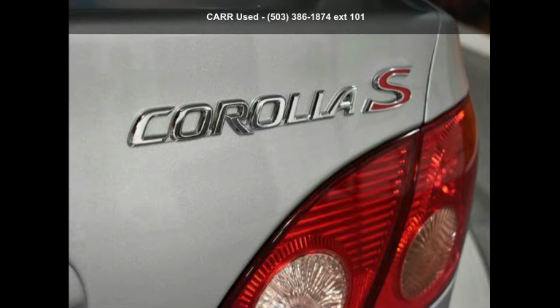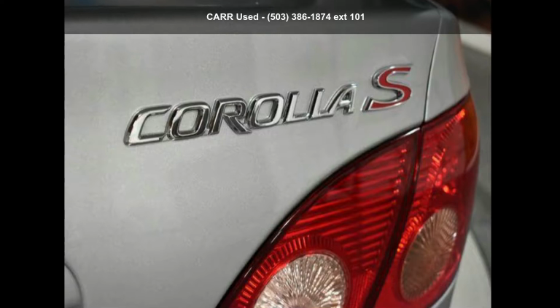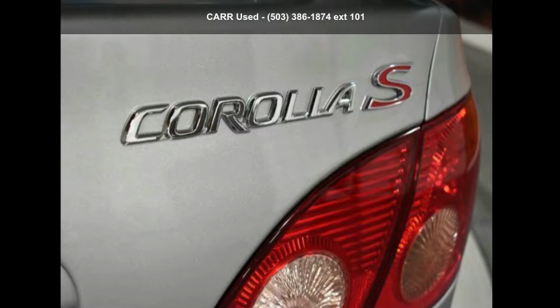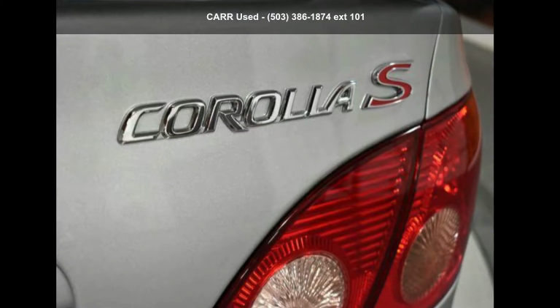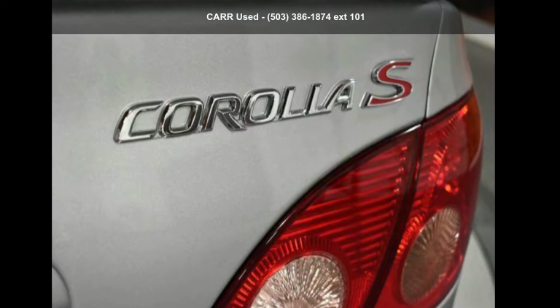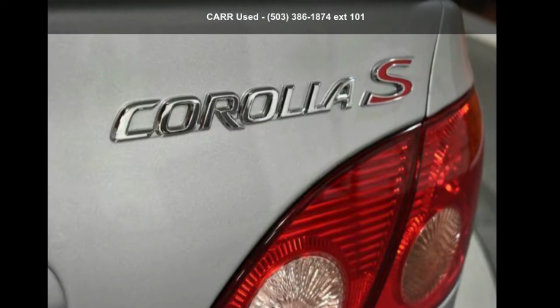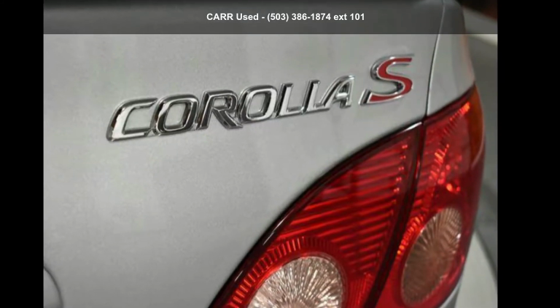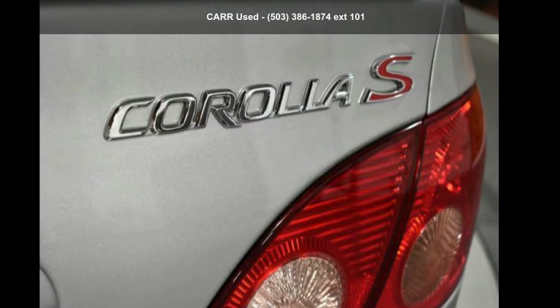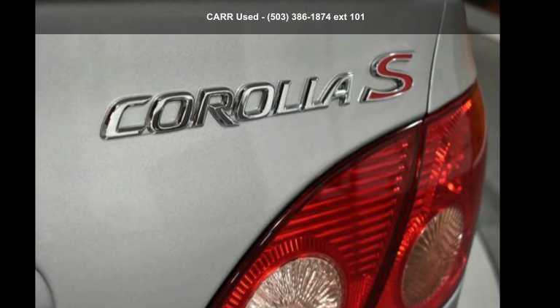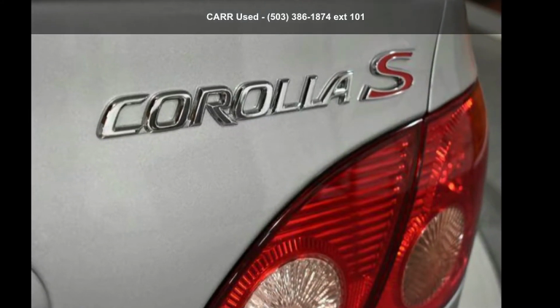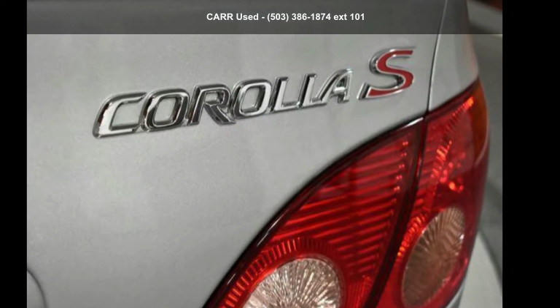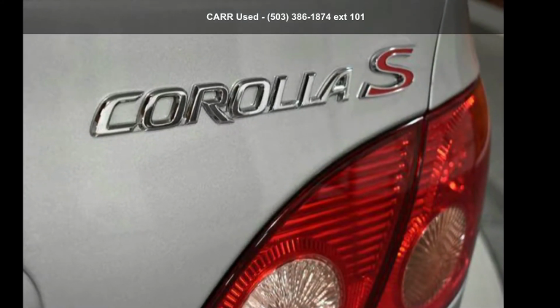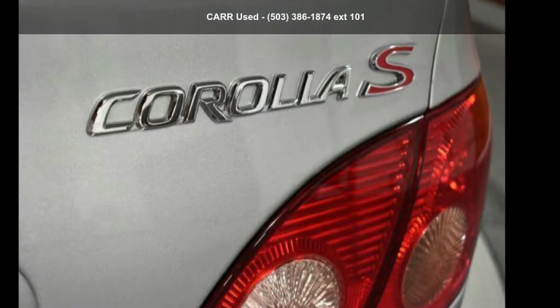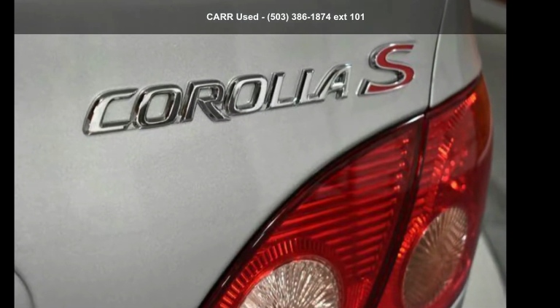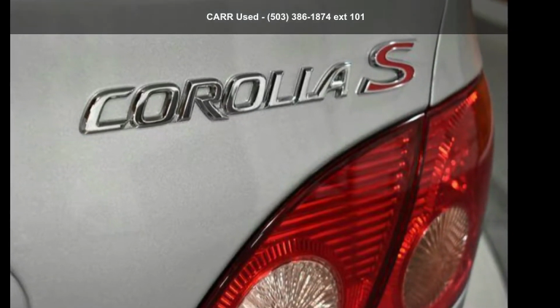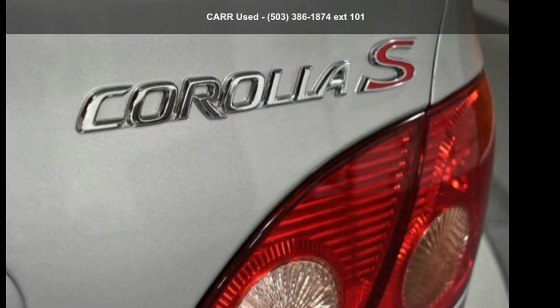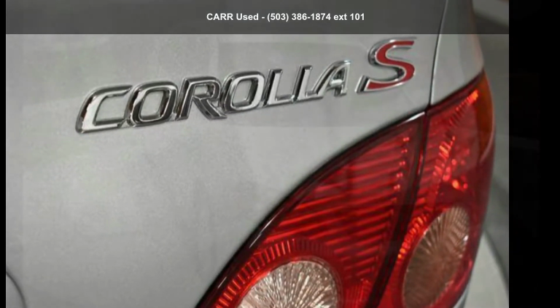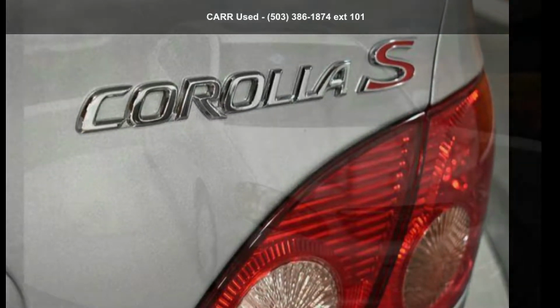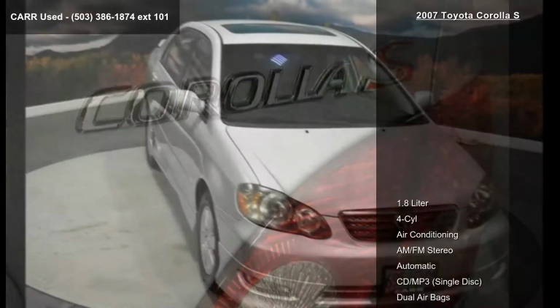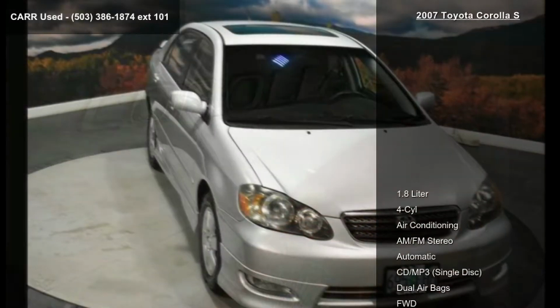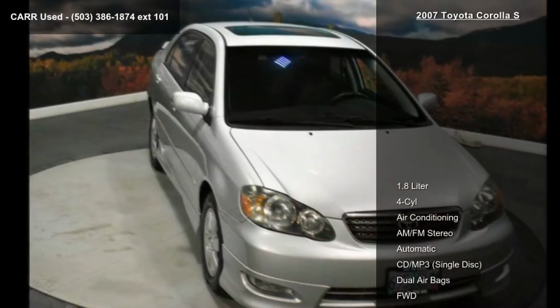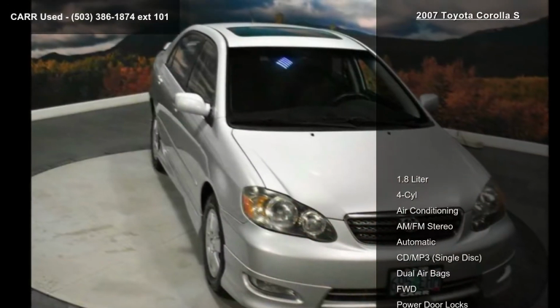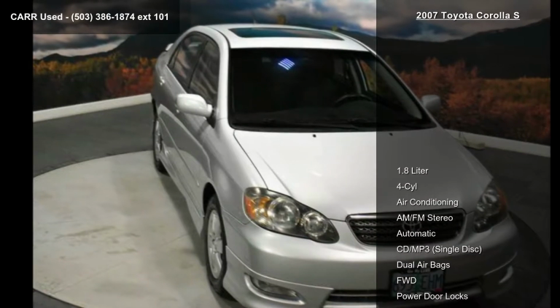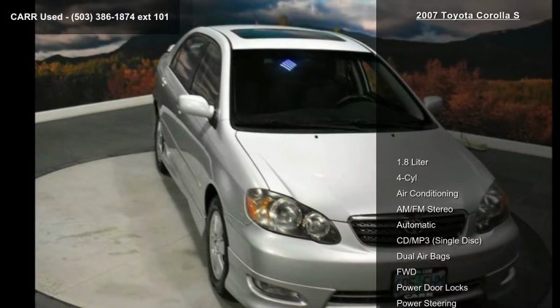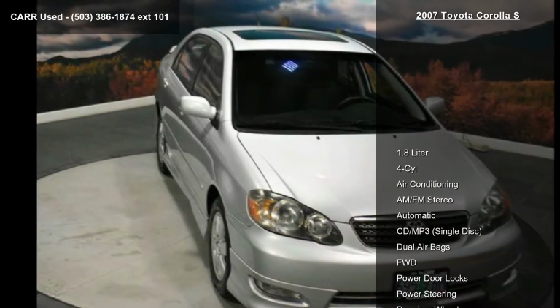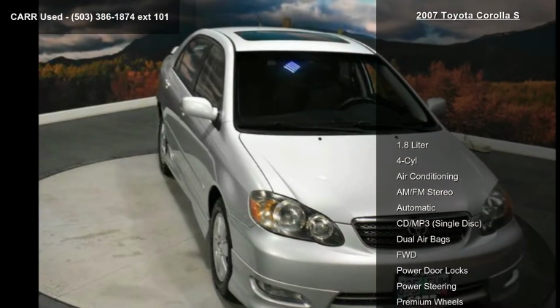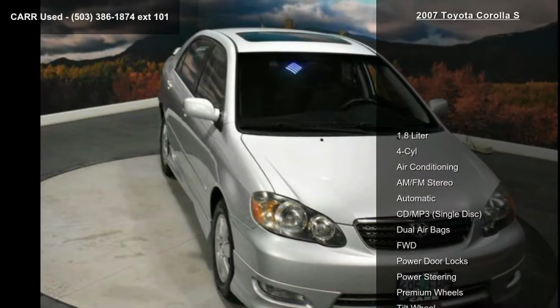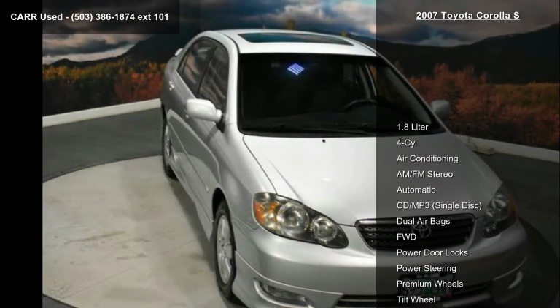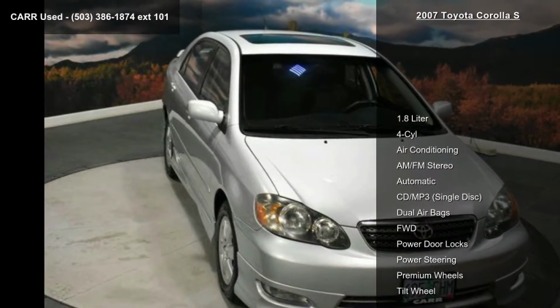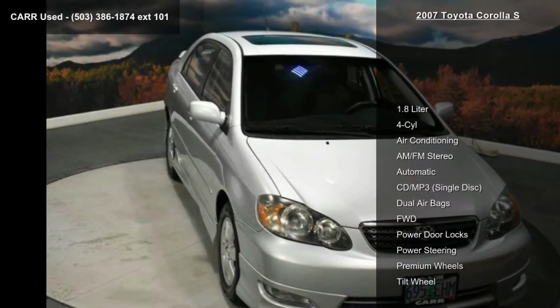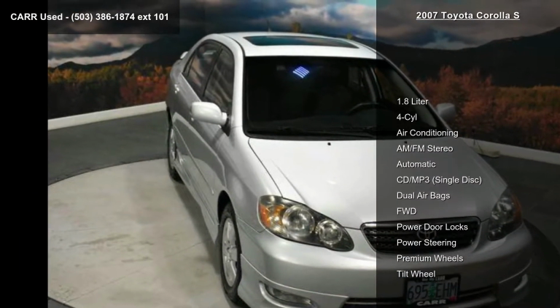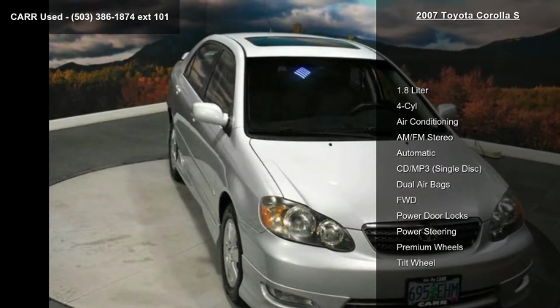Presenting the Toyota 2007 Corolla S. If you are looking for a first-rate auto, this one could be yours today.